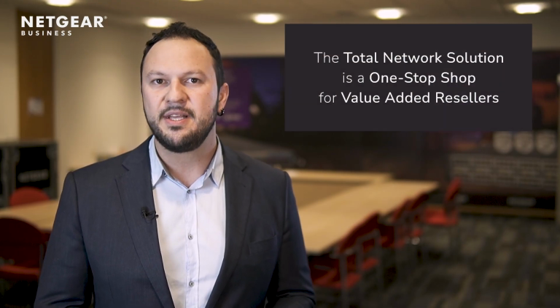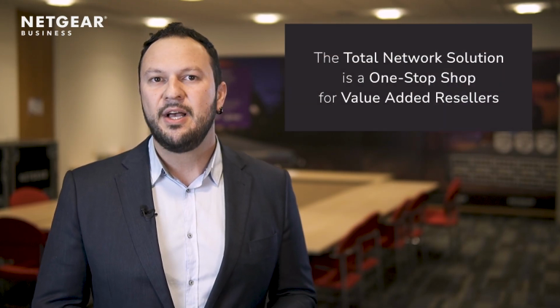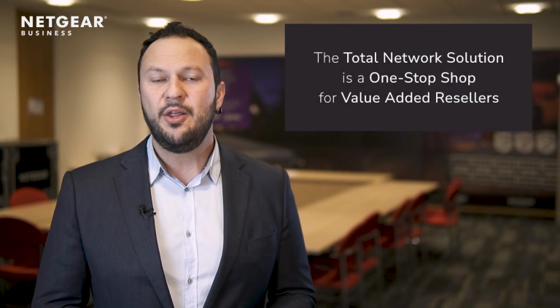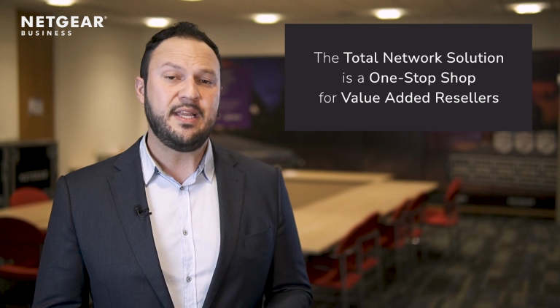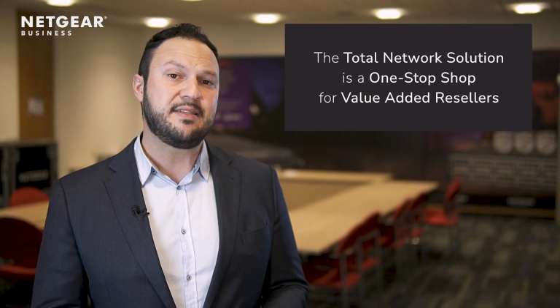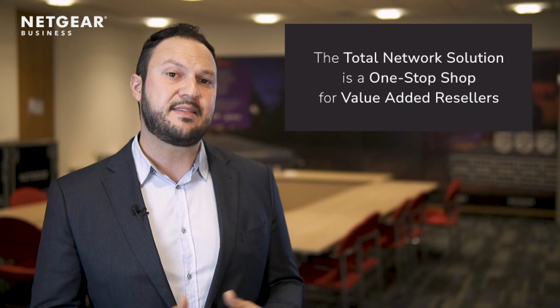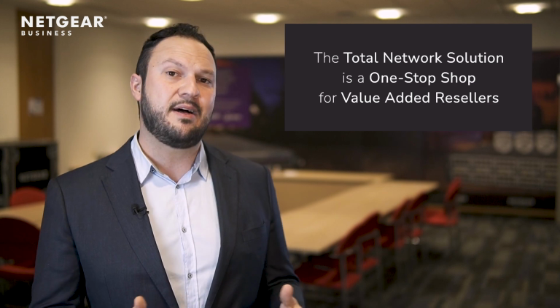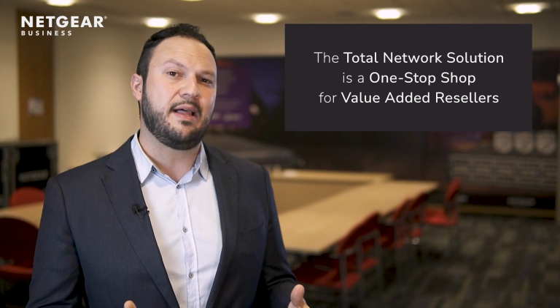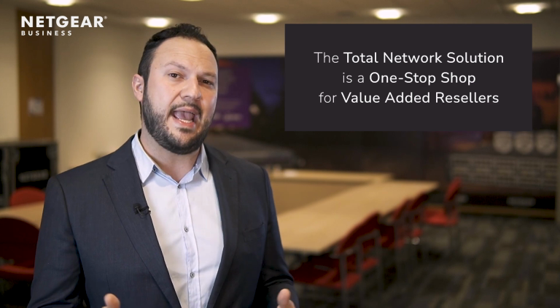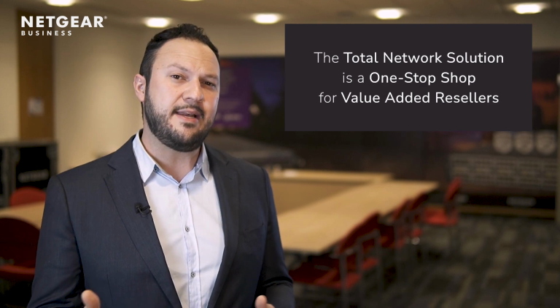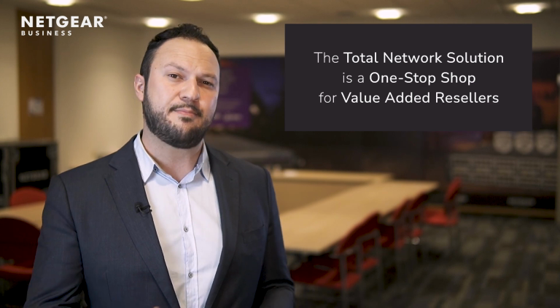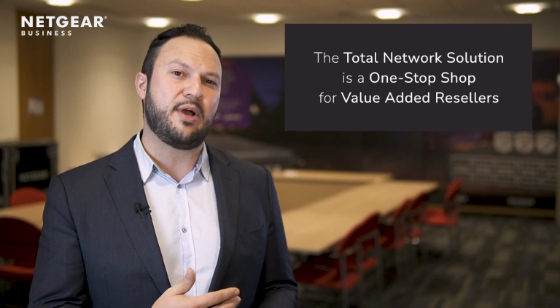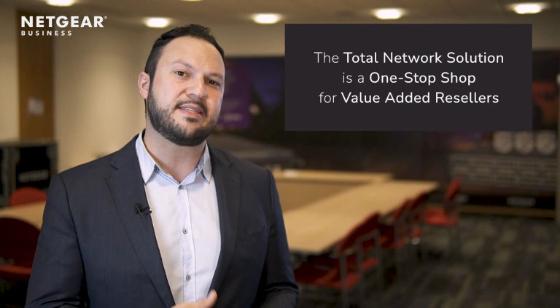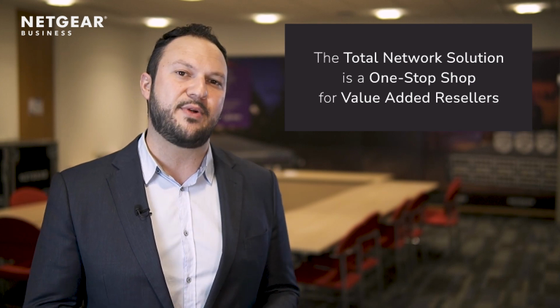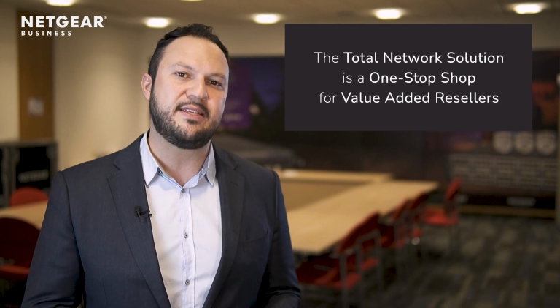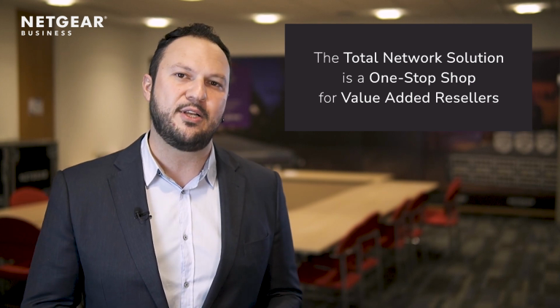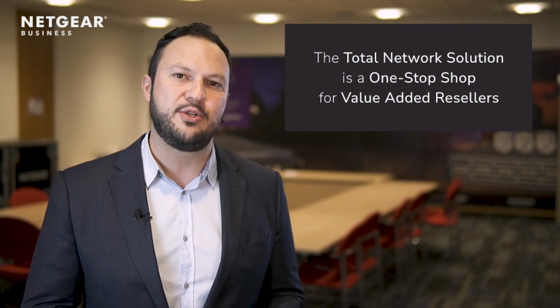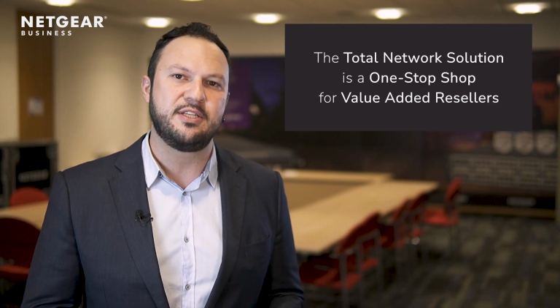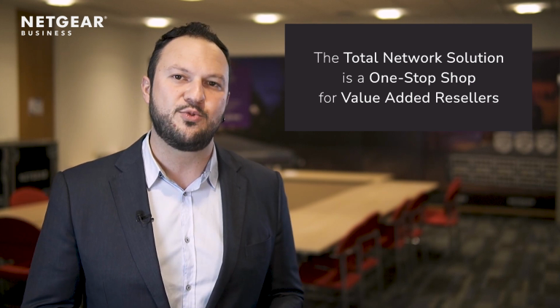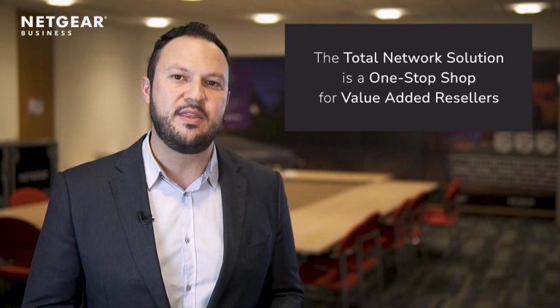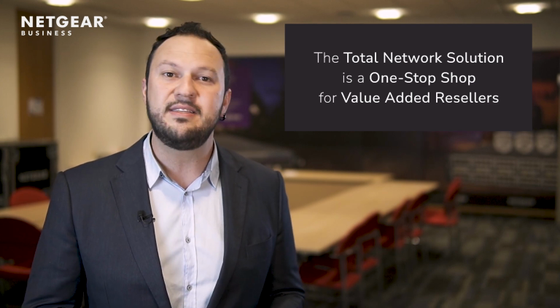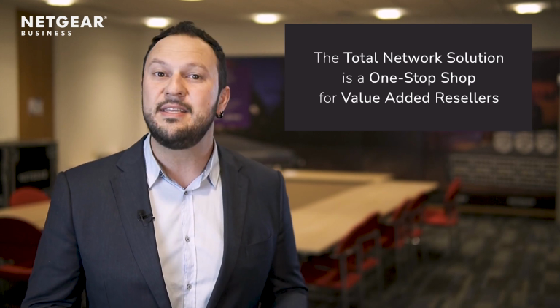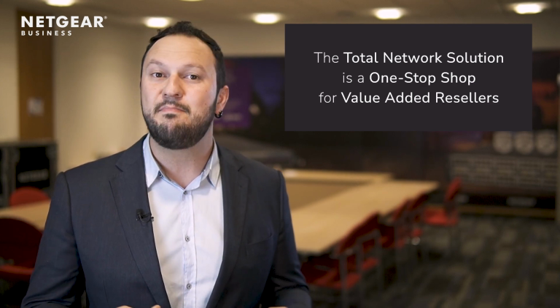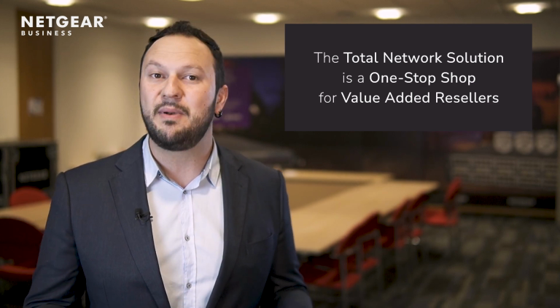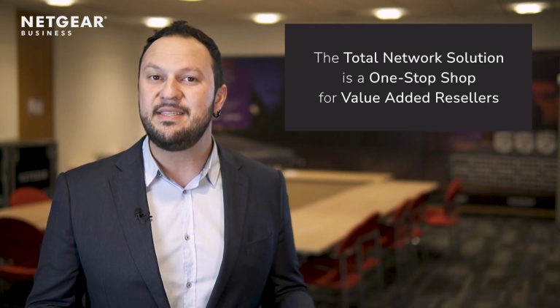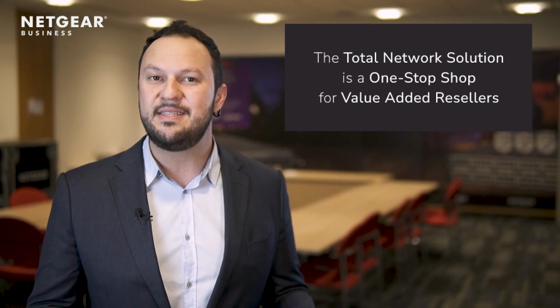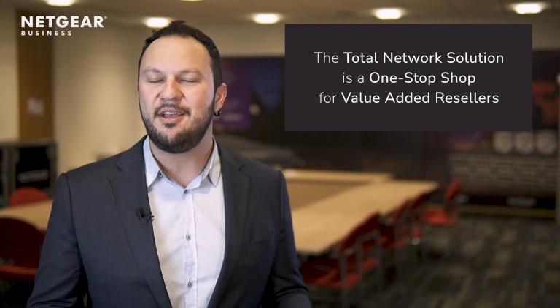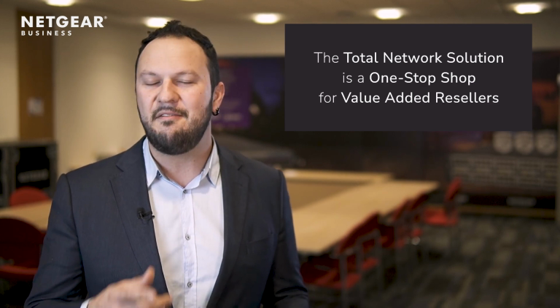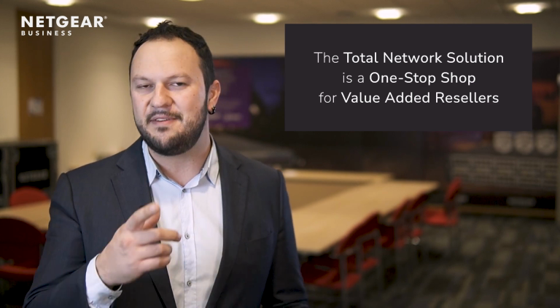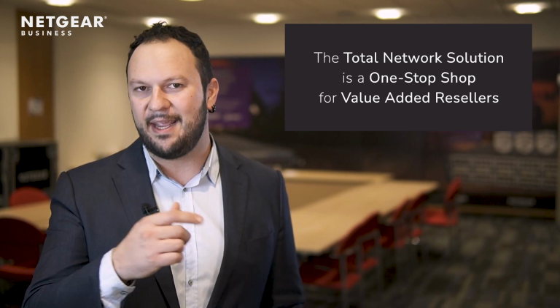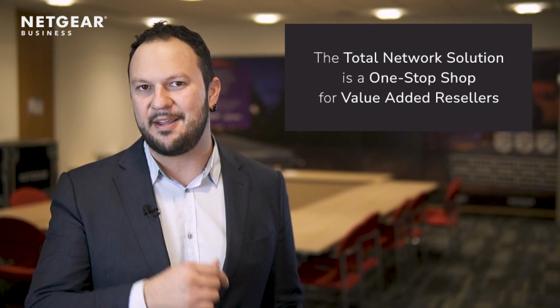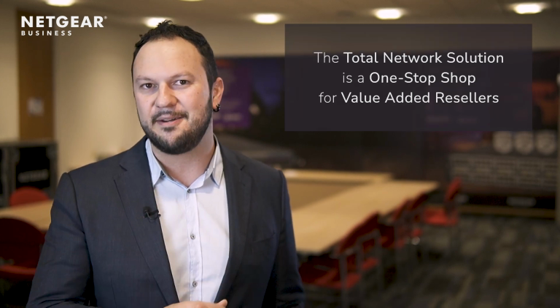The TNS is a one-stop shop for value-added resellers looking to sell enterprise-grade solutions with the simplicity of Netgear.